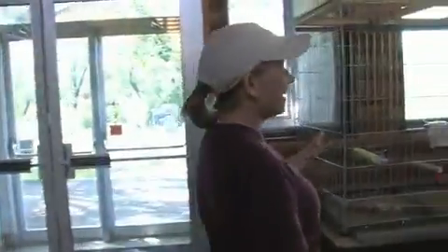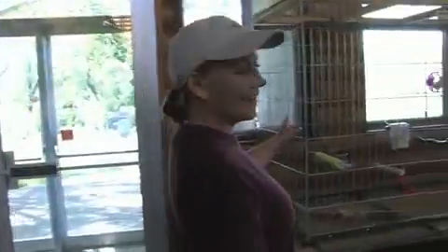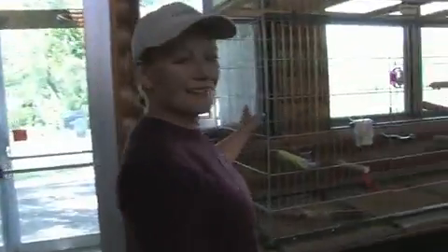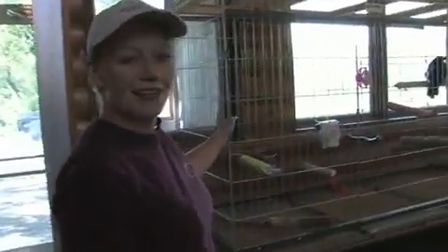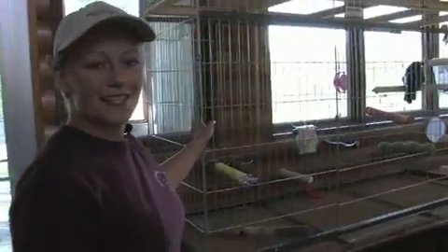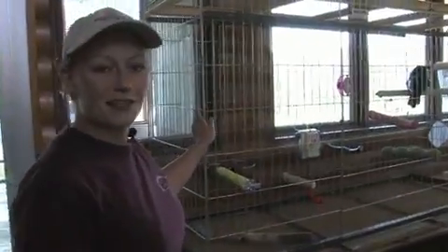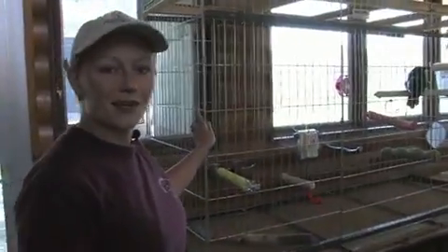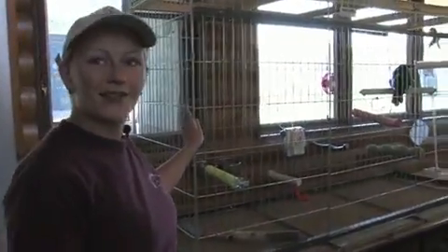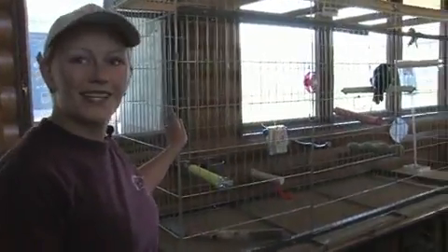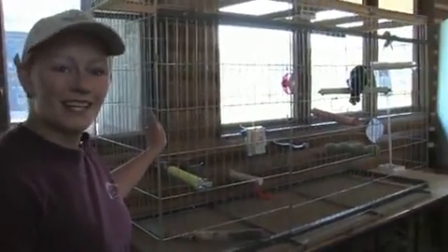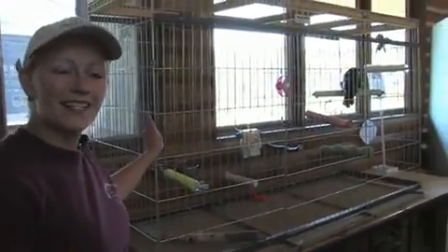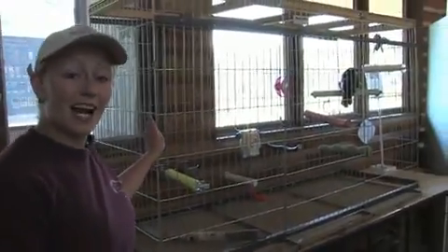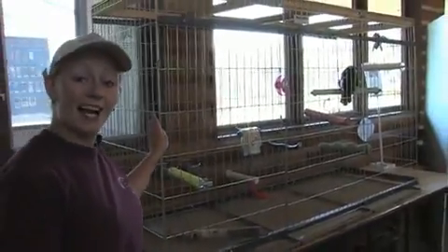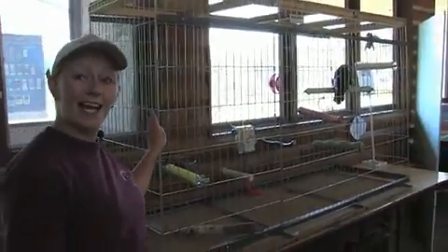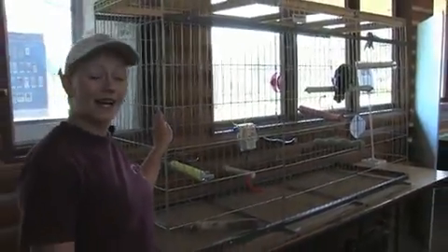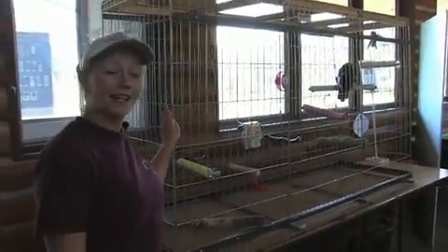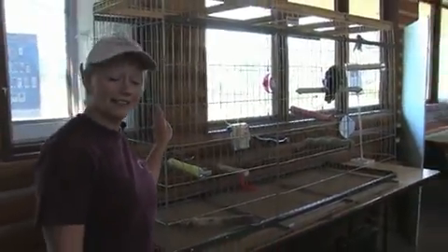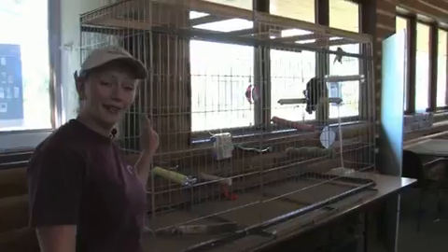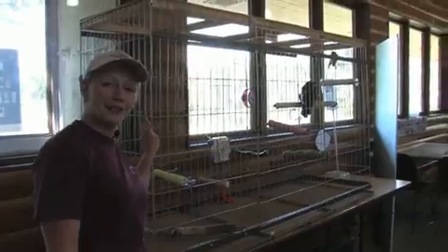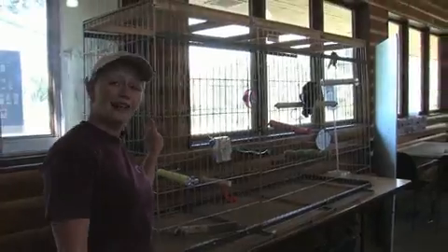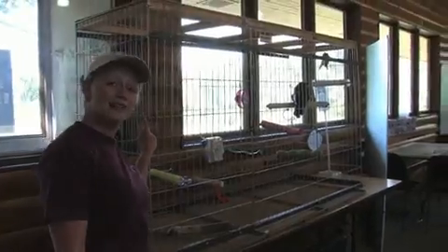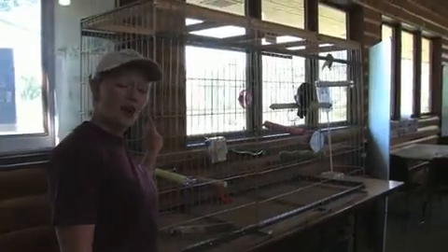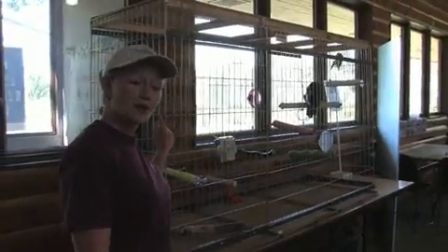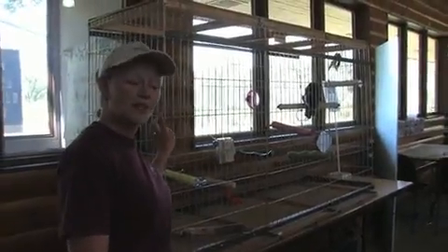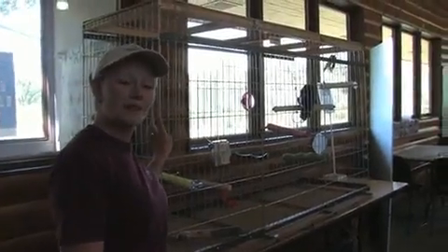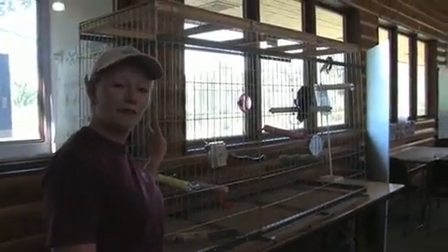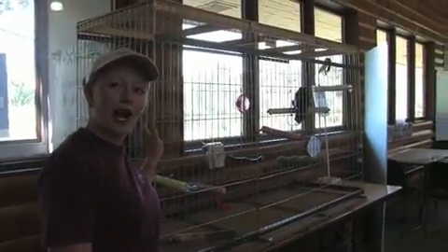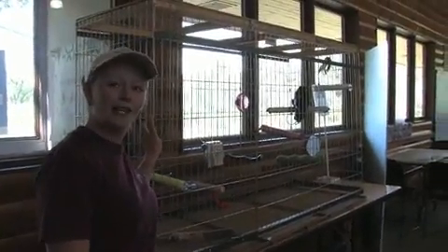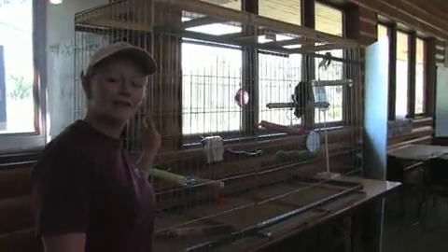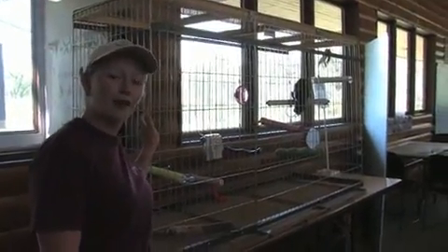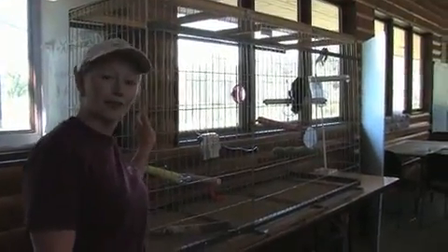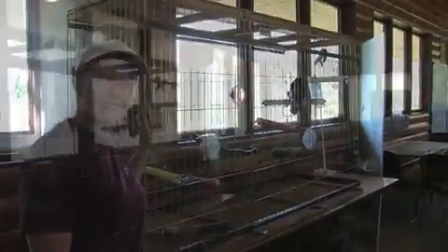Pegleg is our resident crow. She can say hi, bye, and hello, and she also speaks a variety of toddlerese.